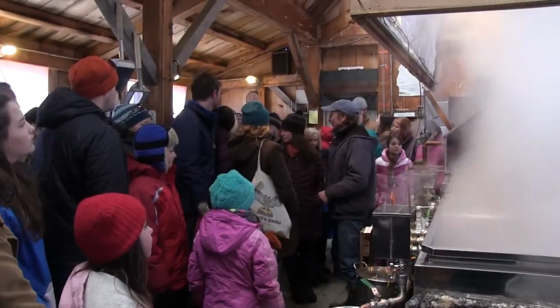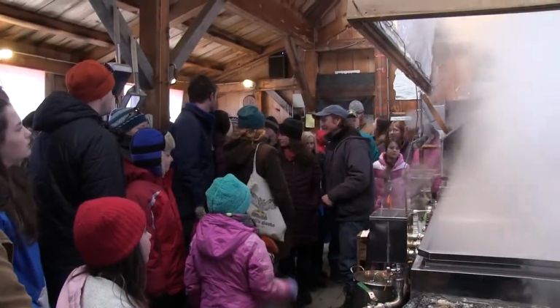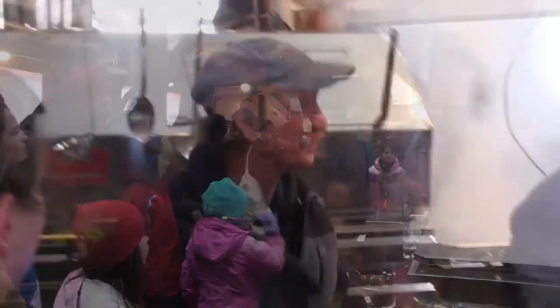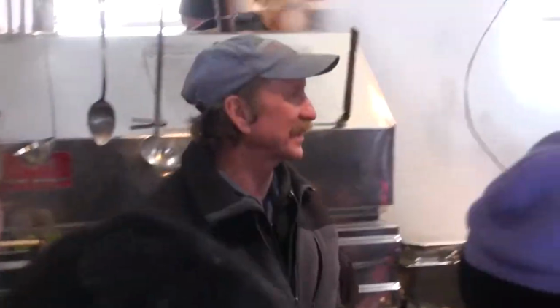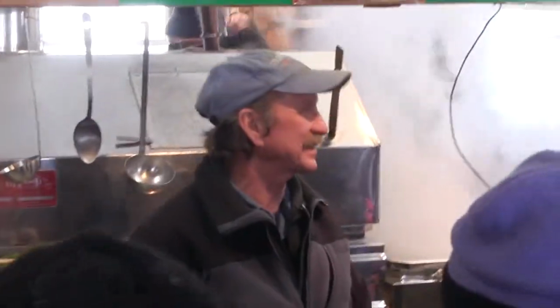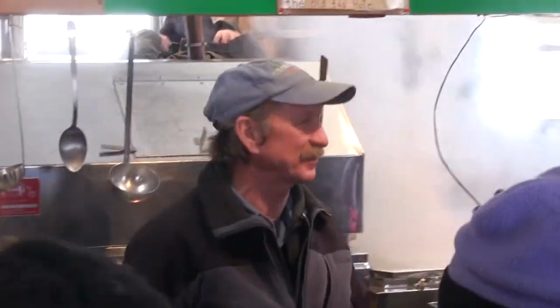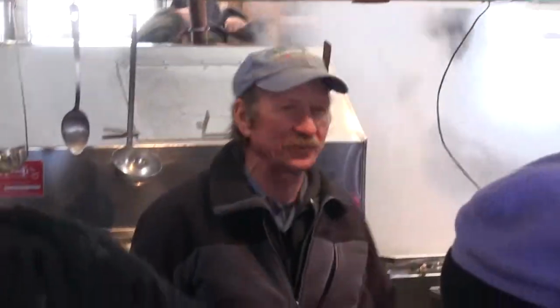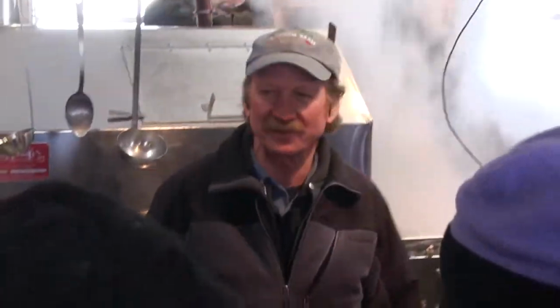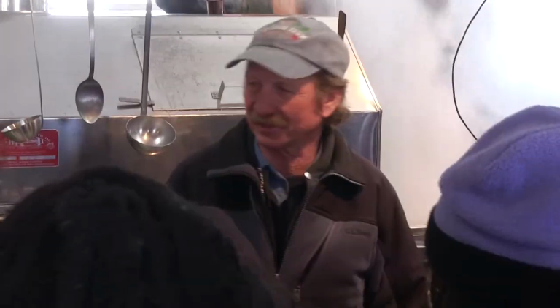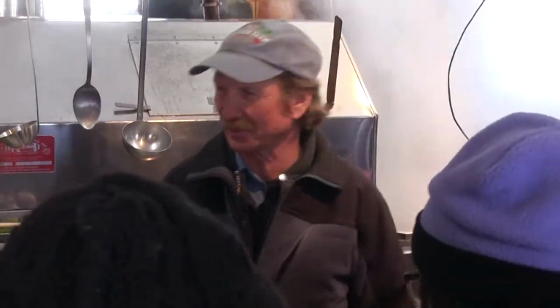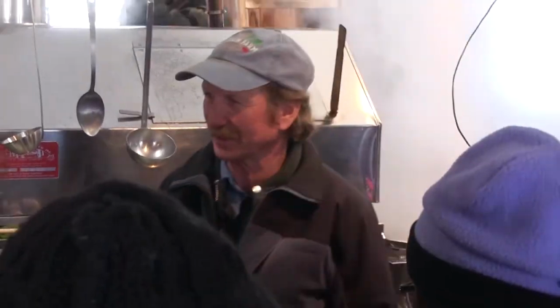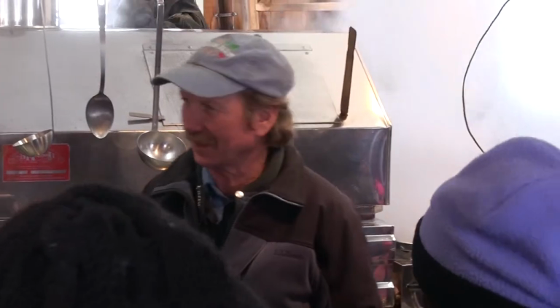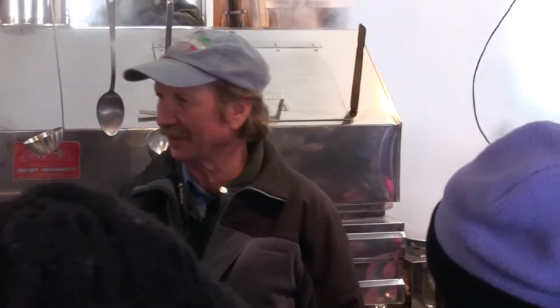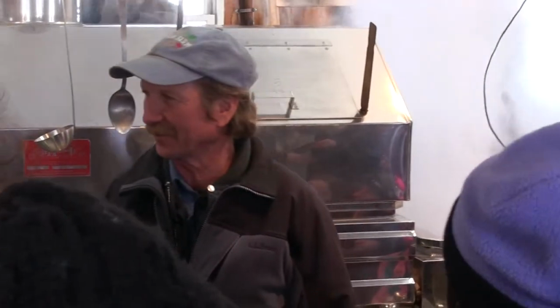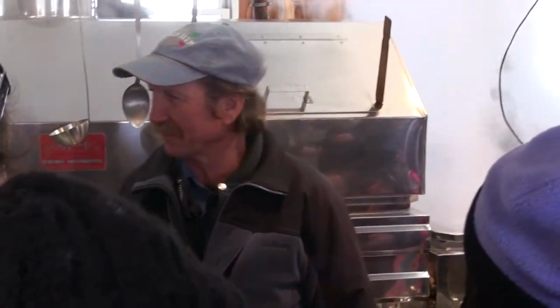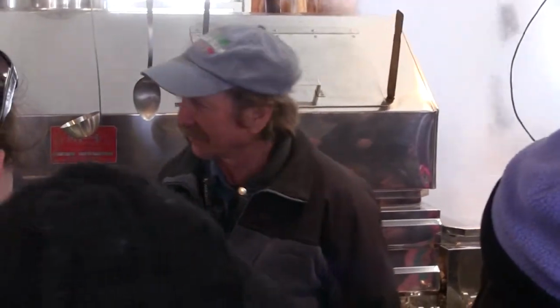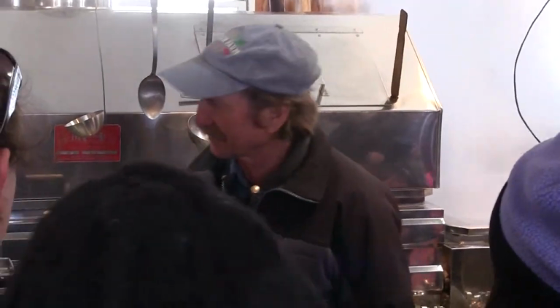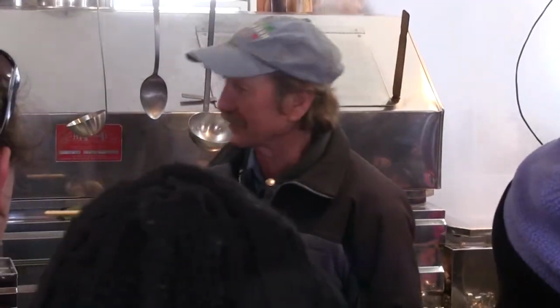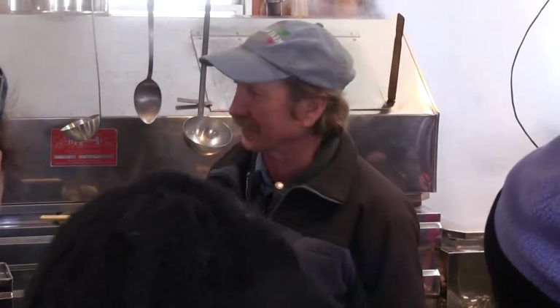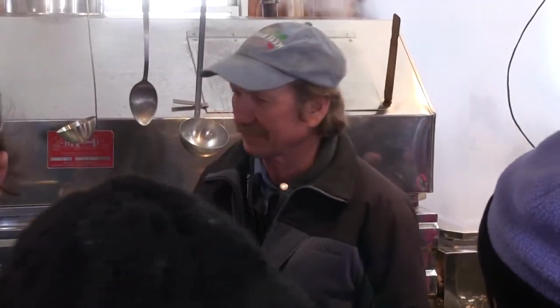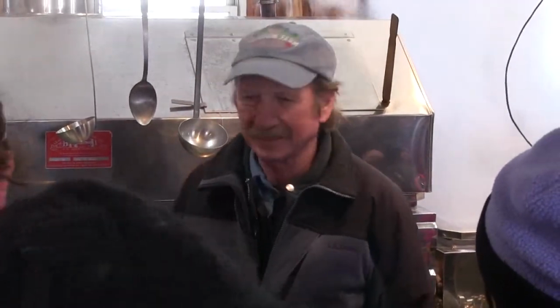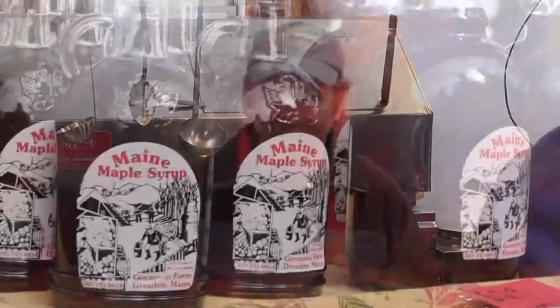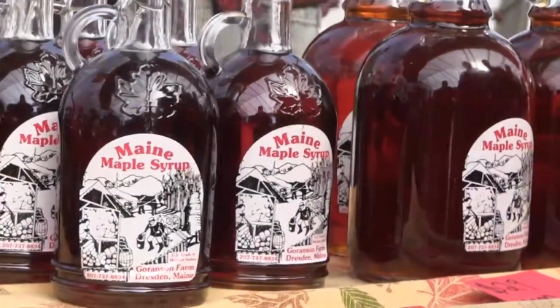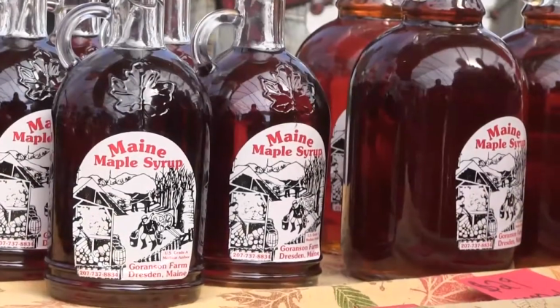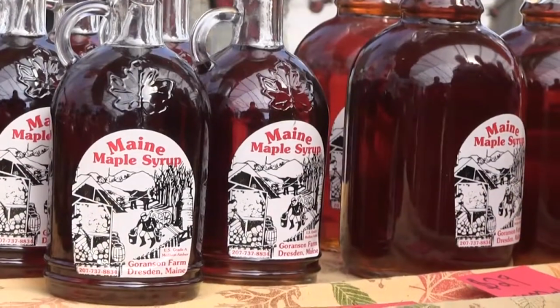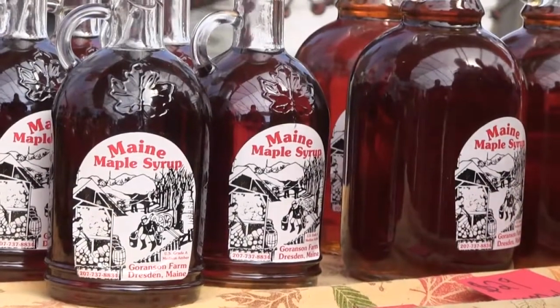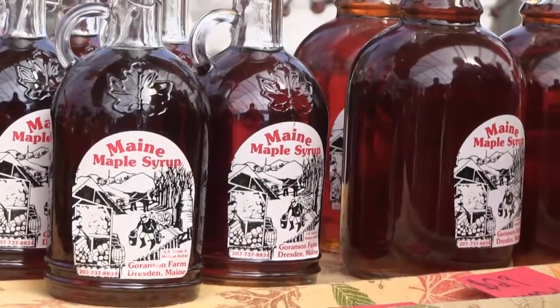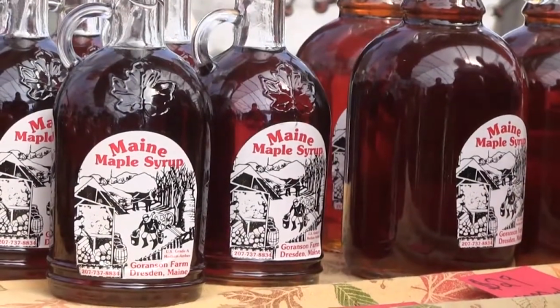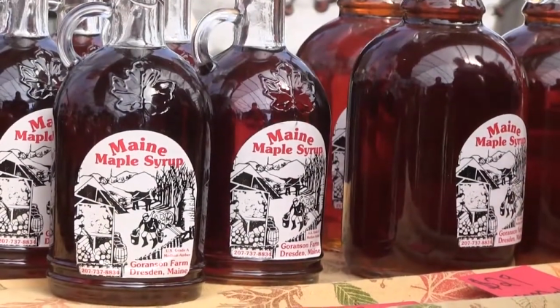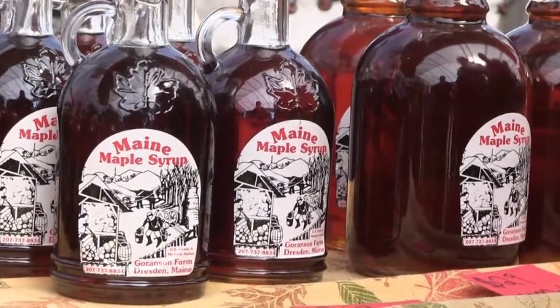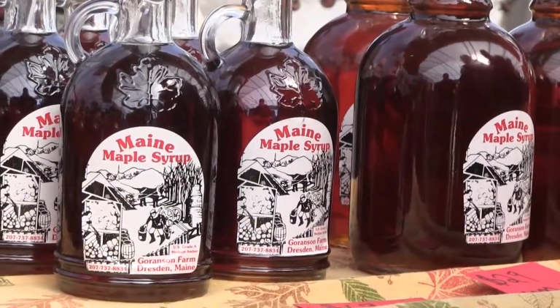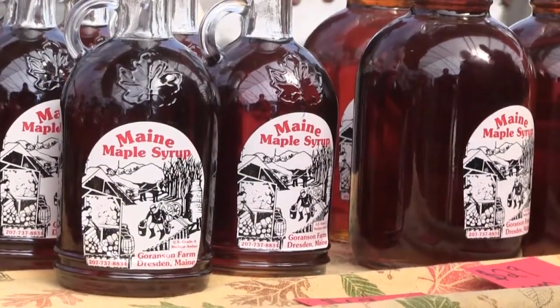I'm Rob Johanson and my wife, Jan Gornson, and I own and operate Gornson Farm. And maple syrup is the first crop that we harvest.